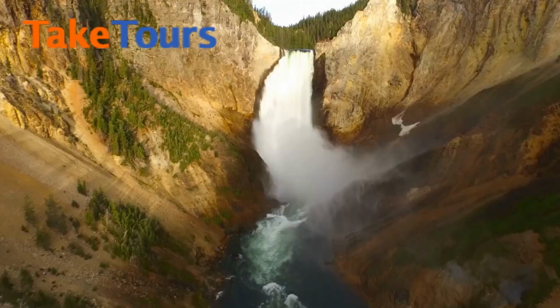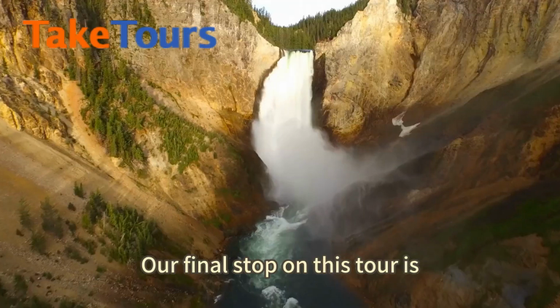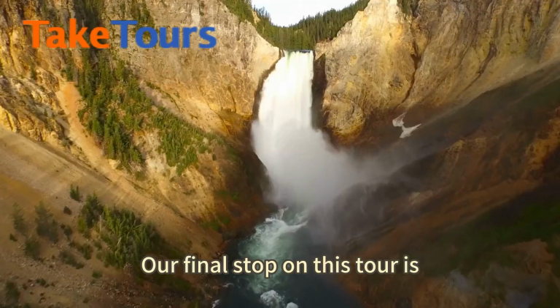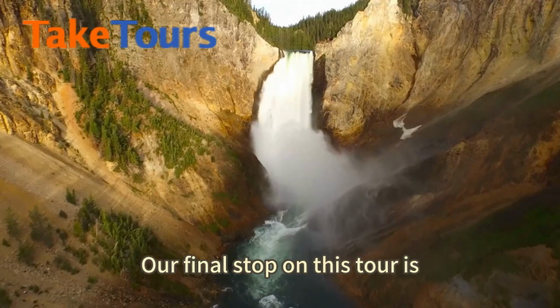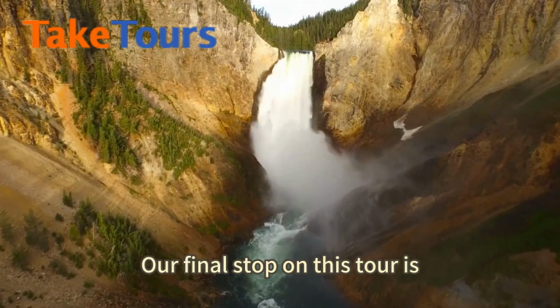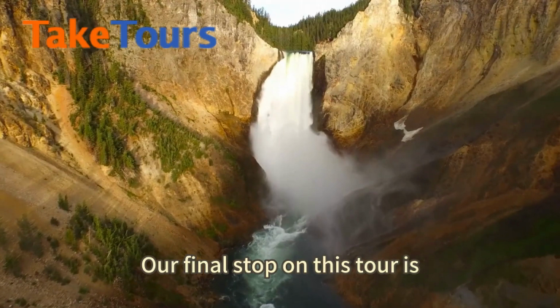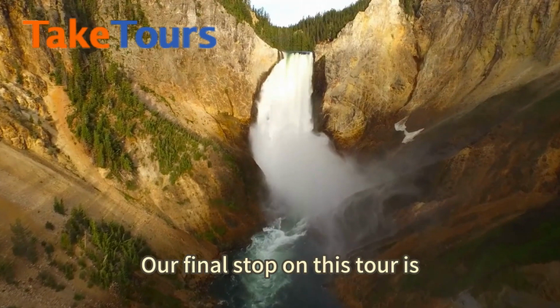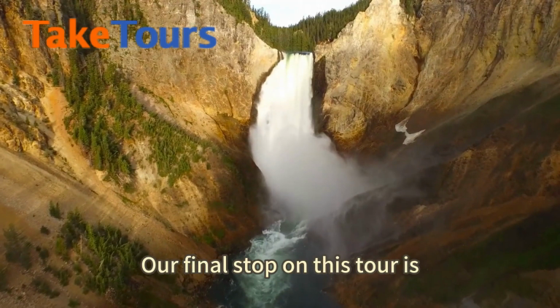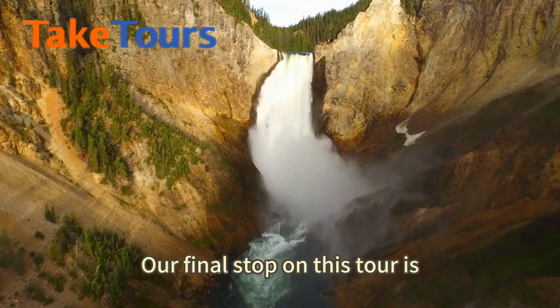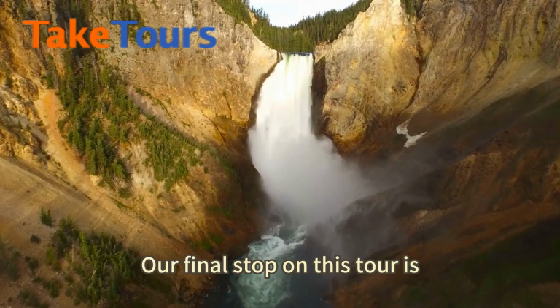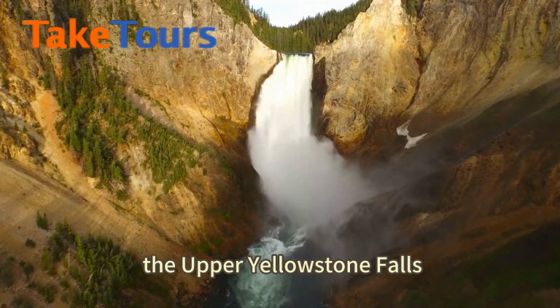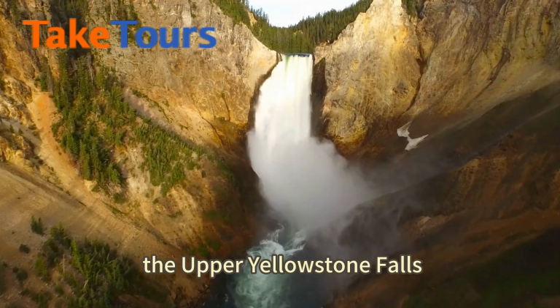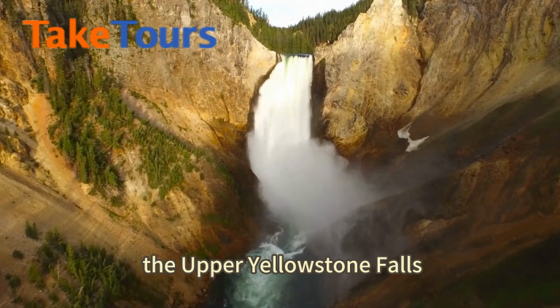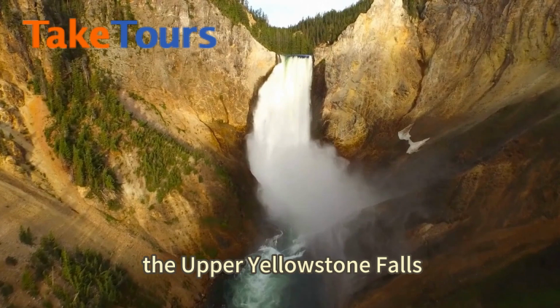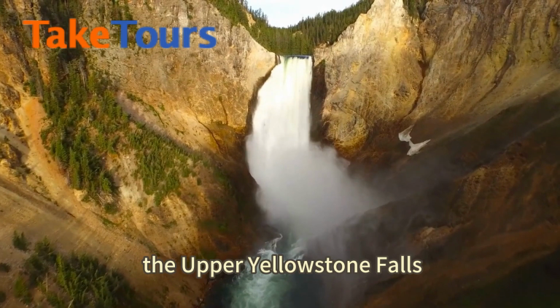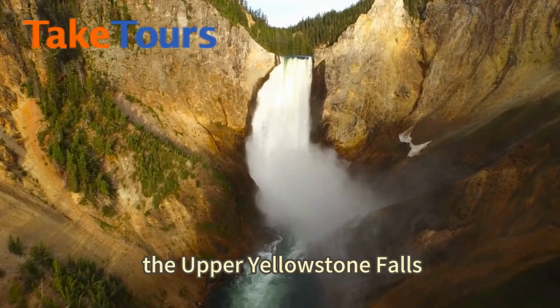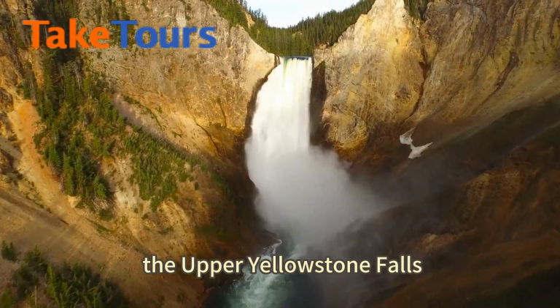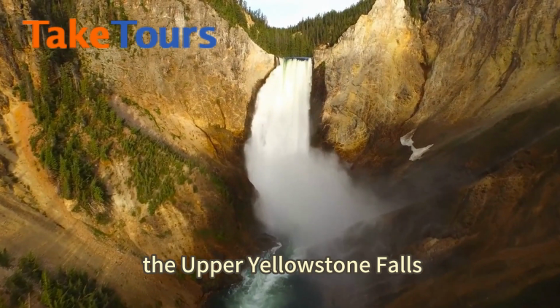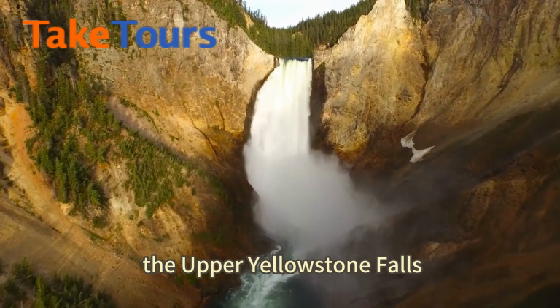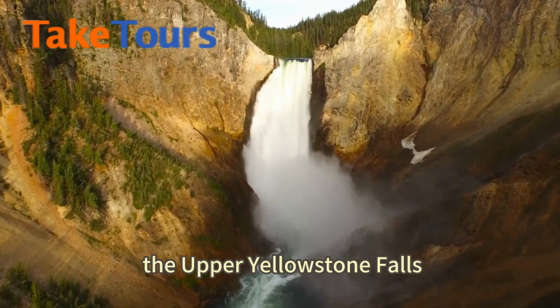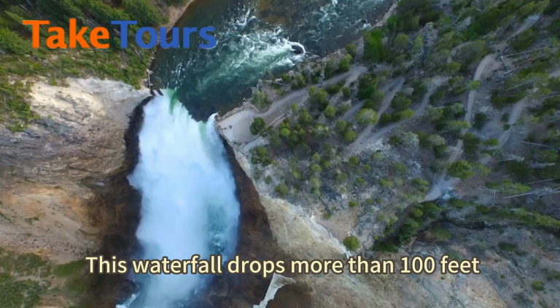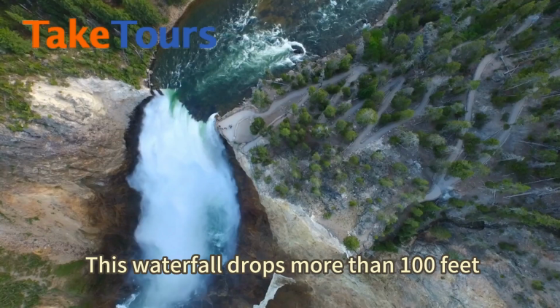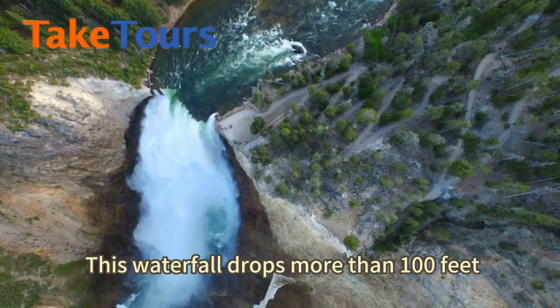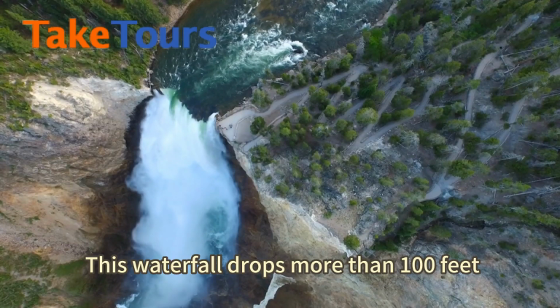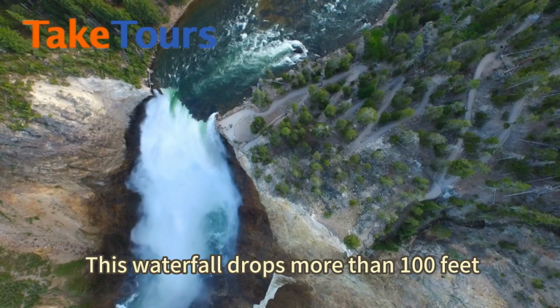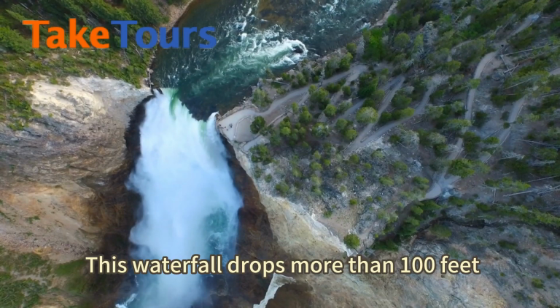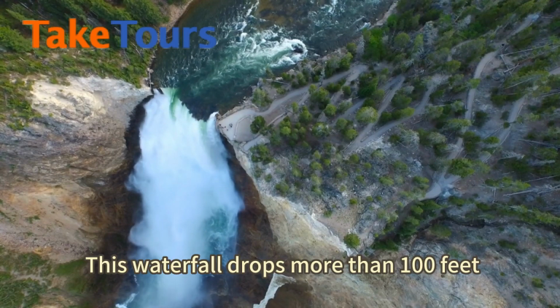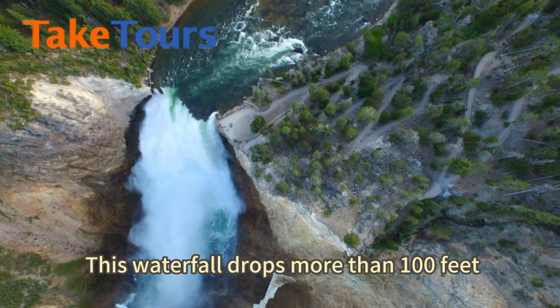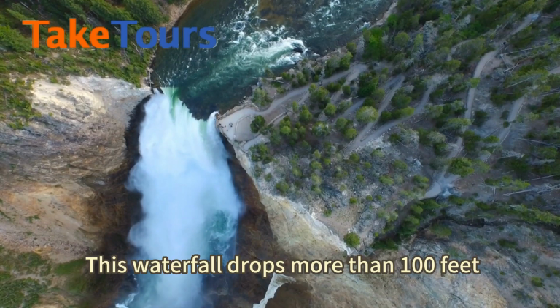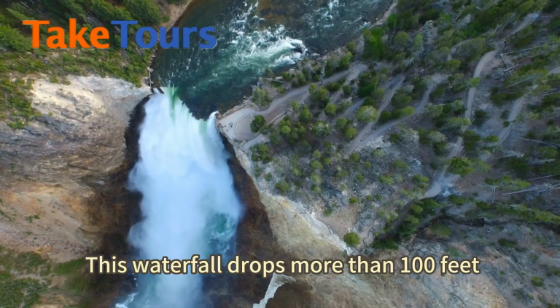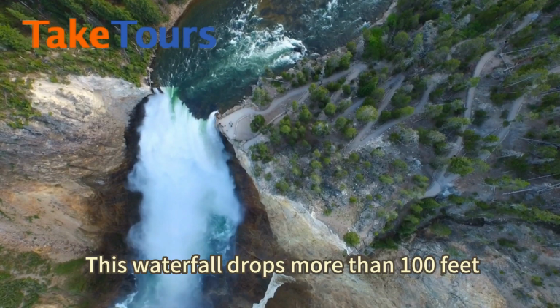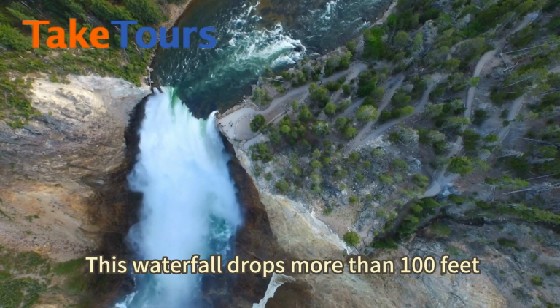Our final stop on this tour is the Upper Yellowstone Falls. This waterfall drops more than 100 feet.